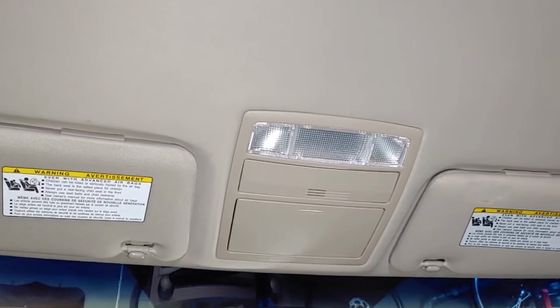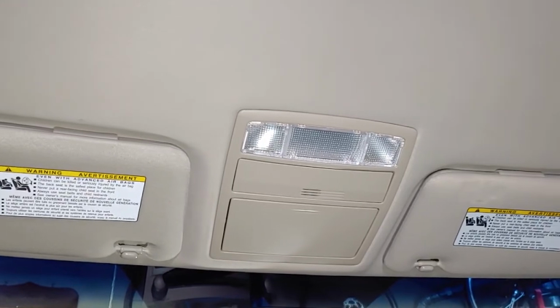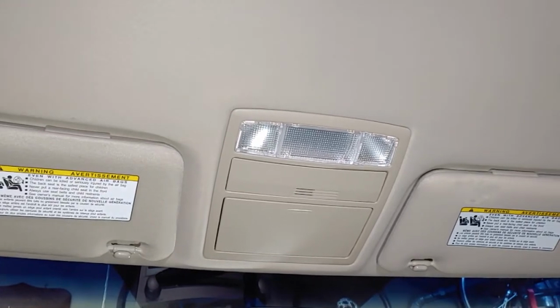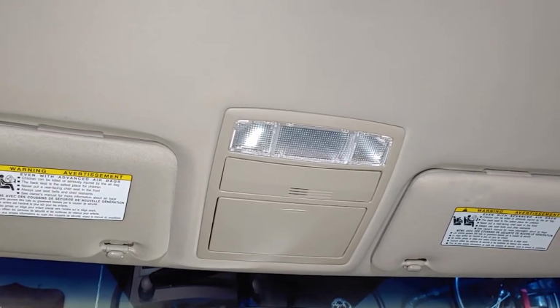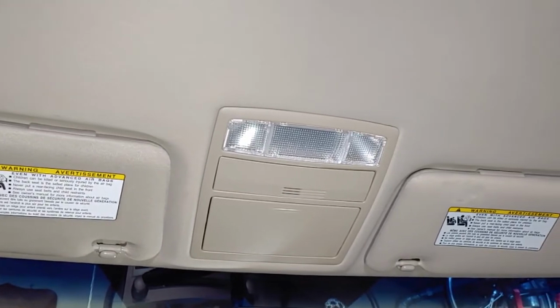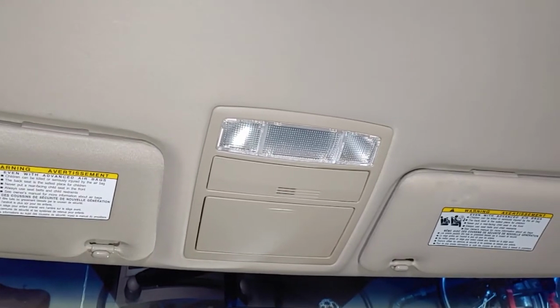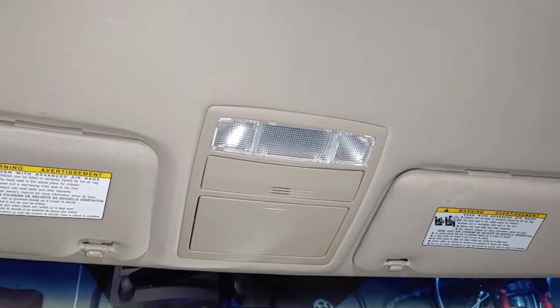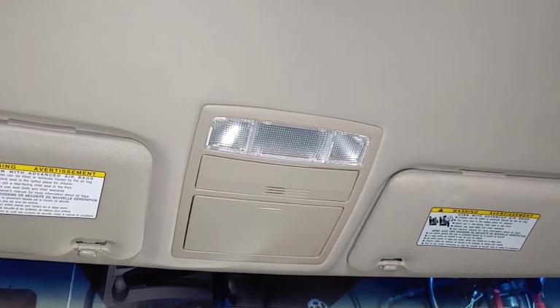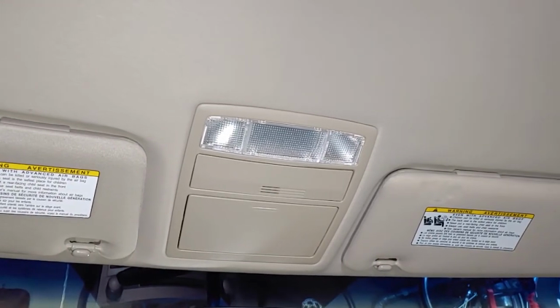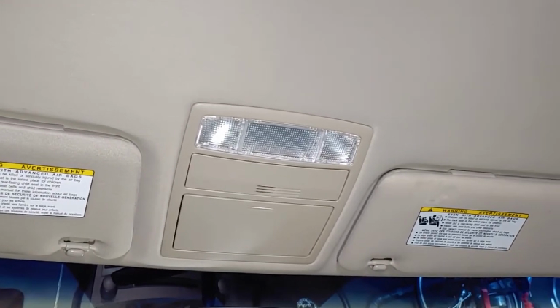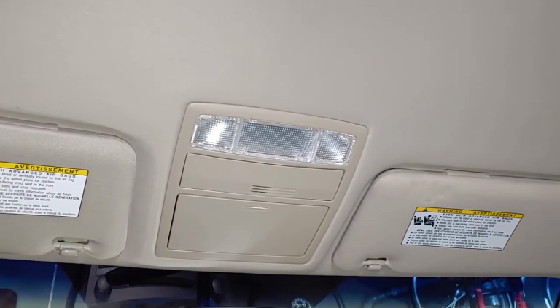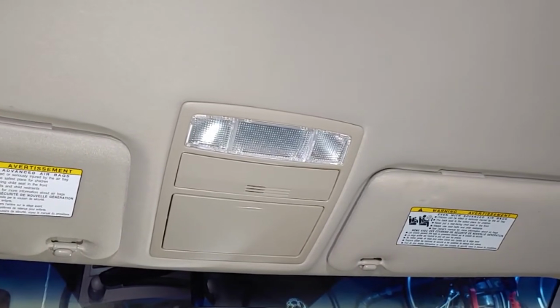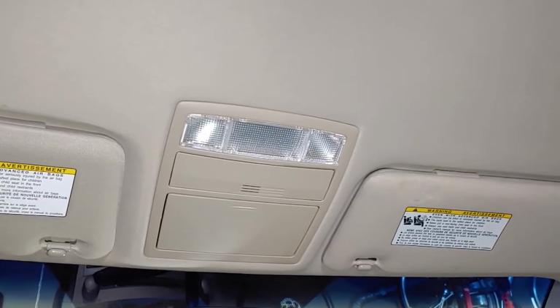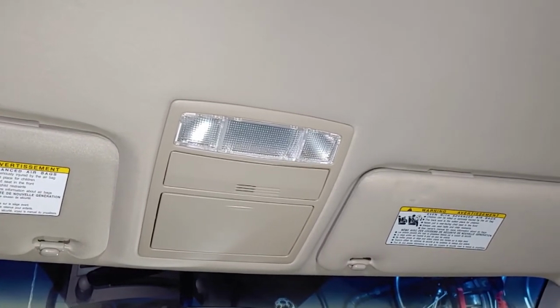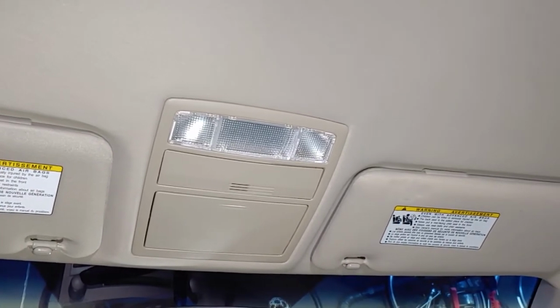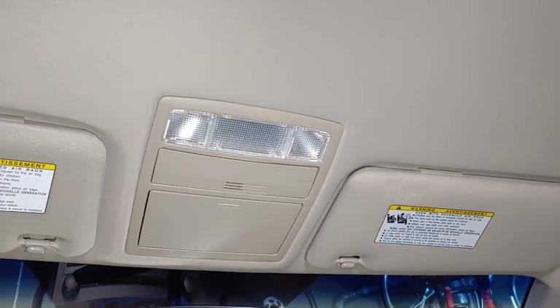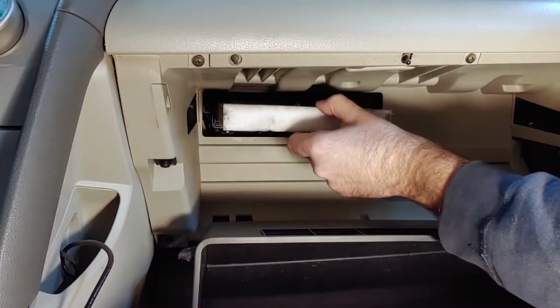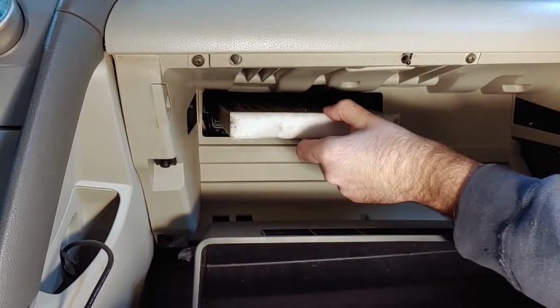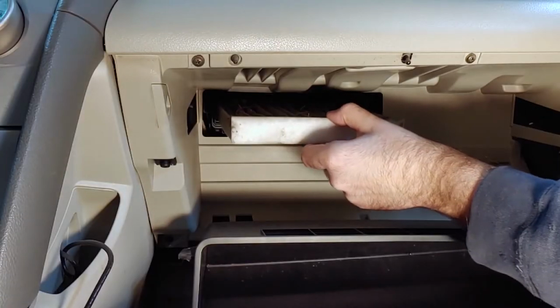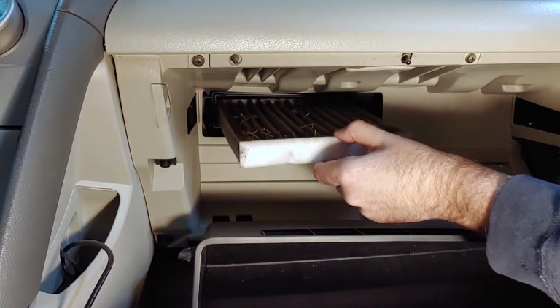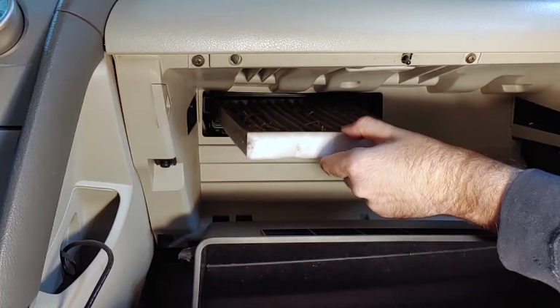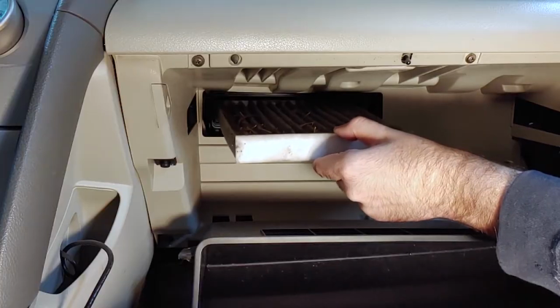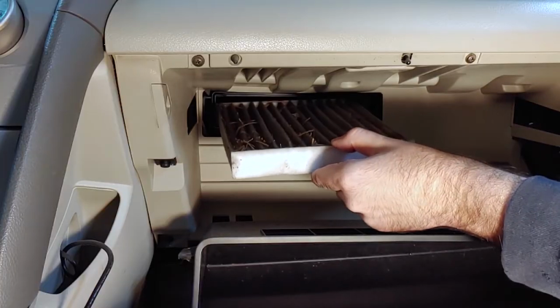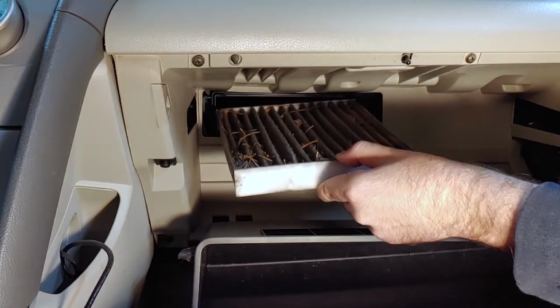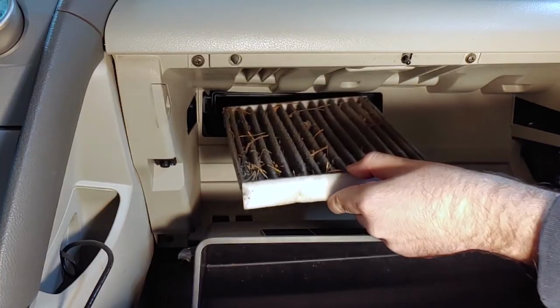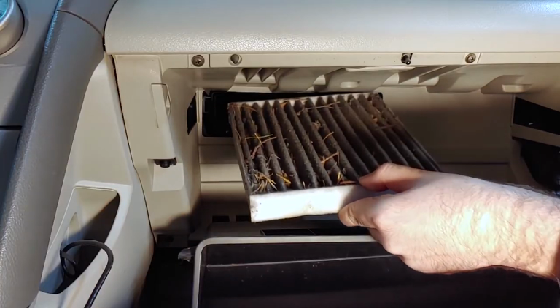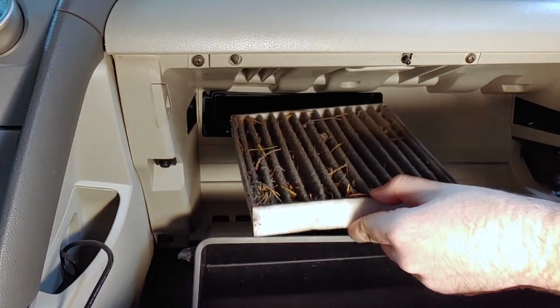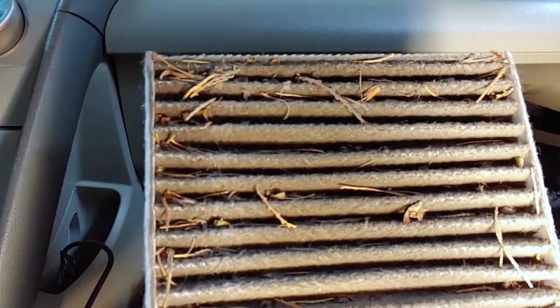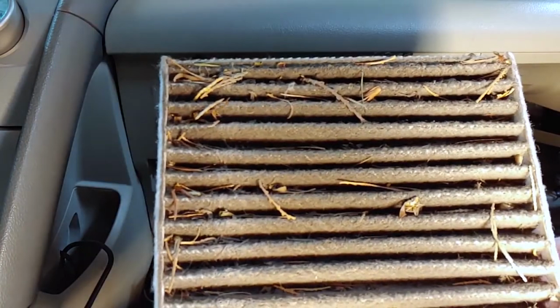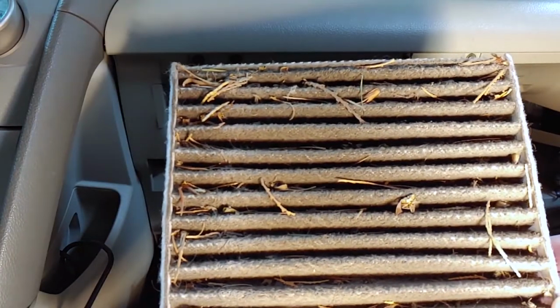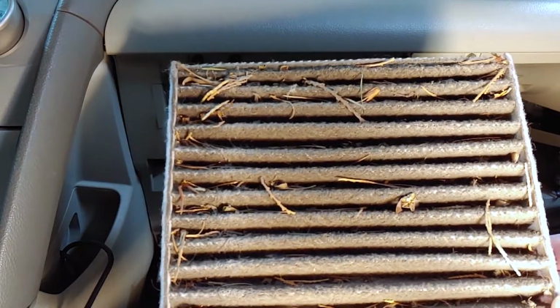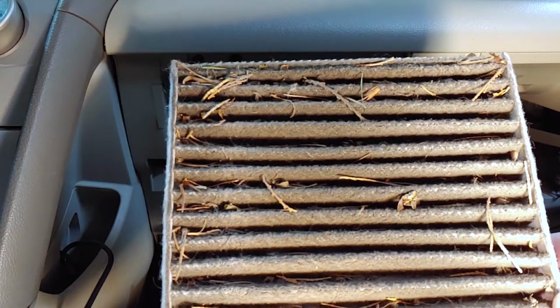You might also want to check out my cabin air filter video if you haven't replaced yours lately.